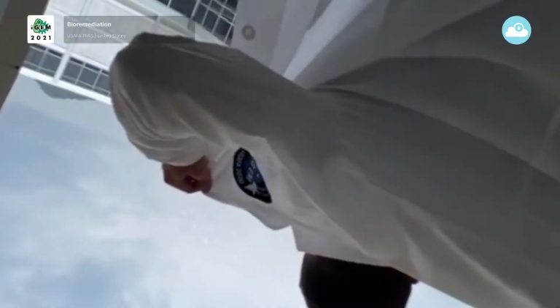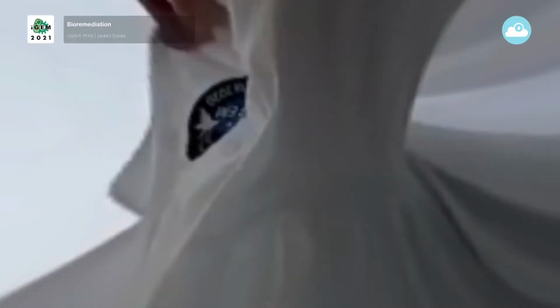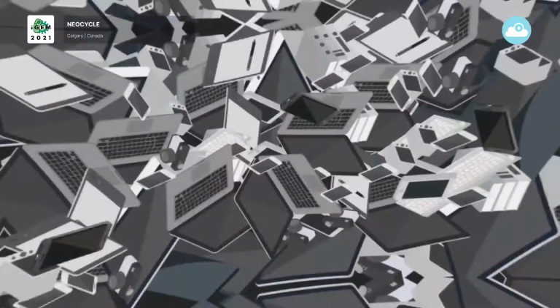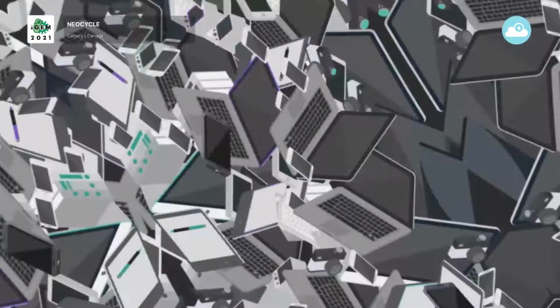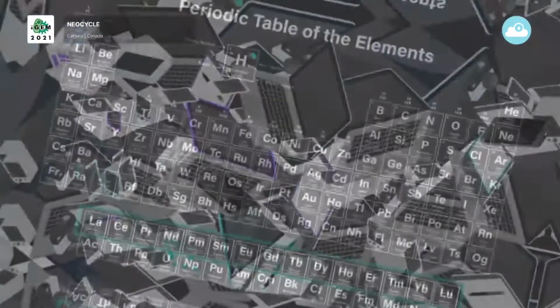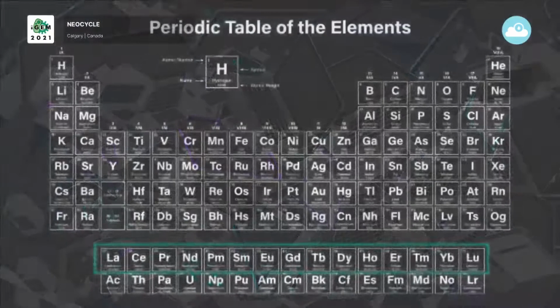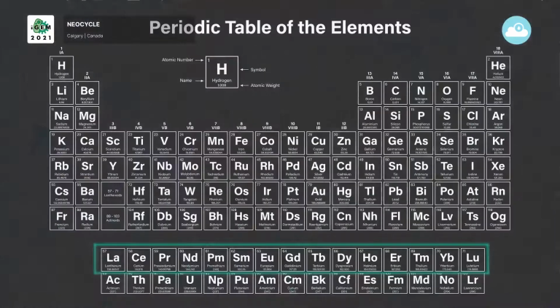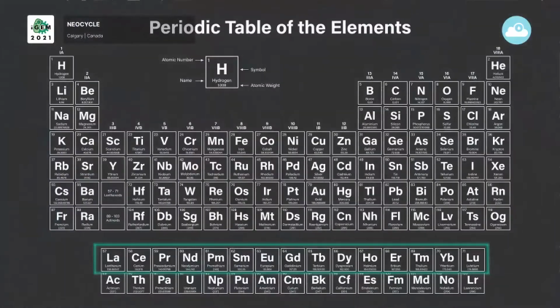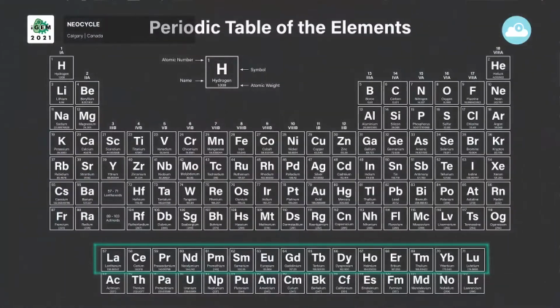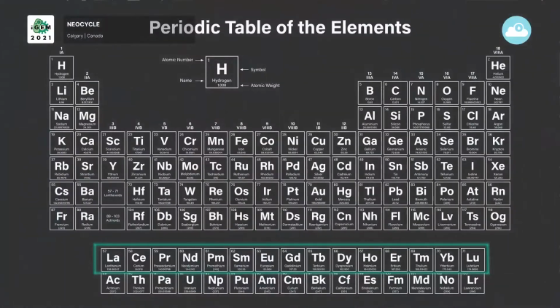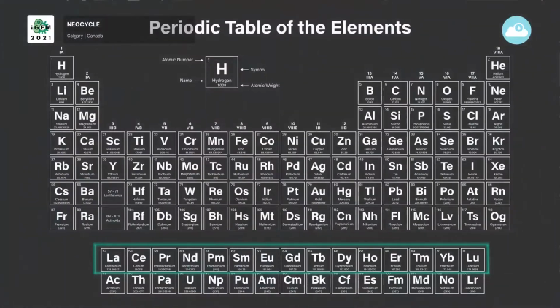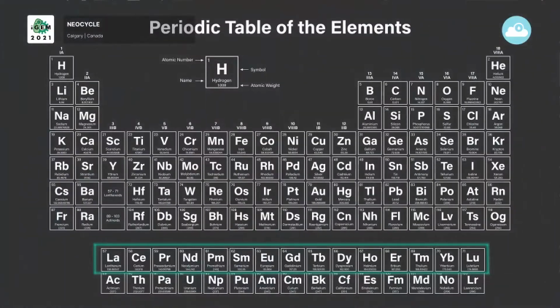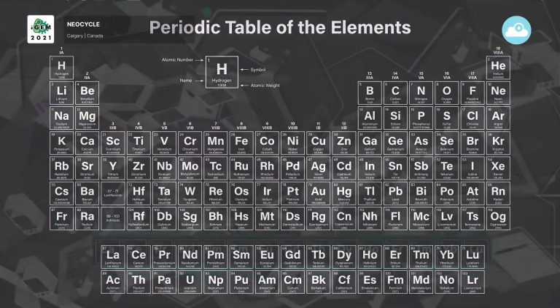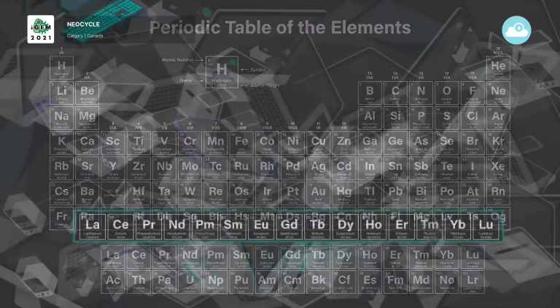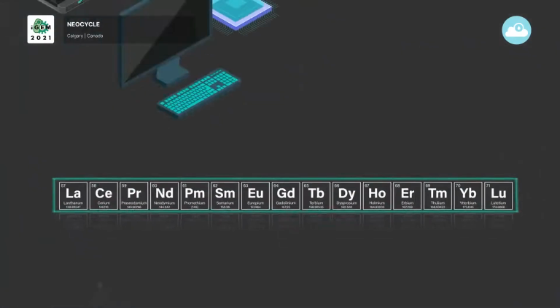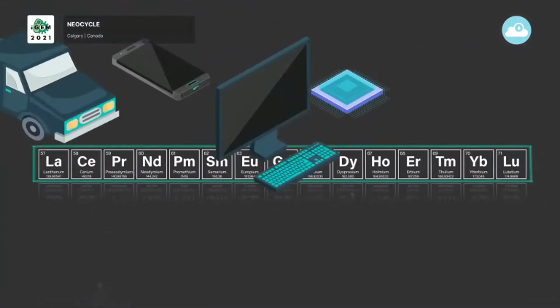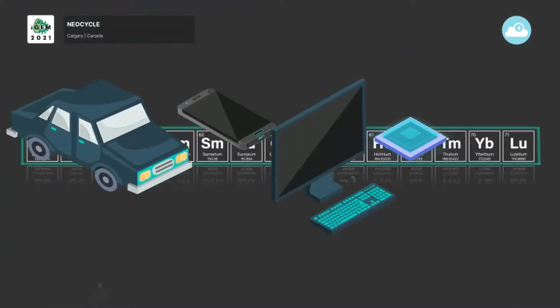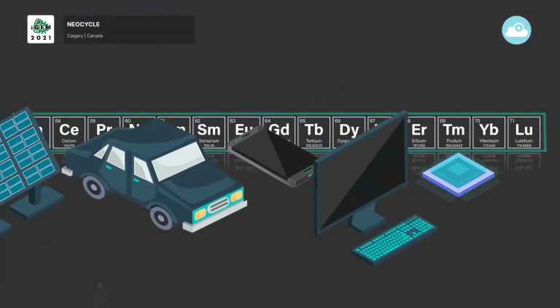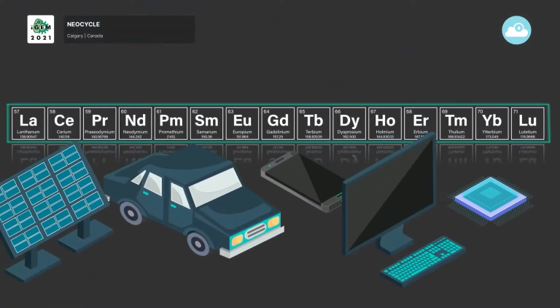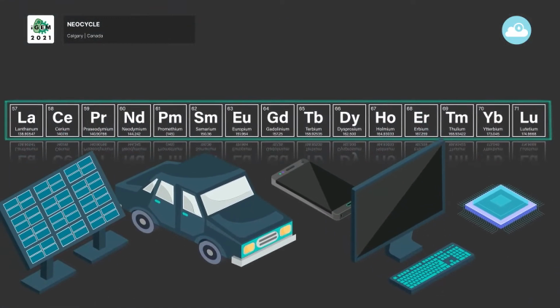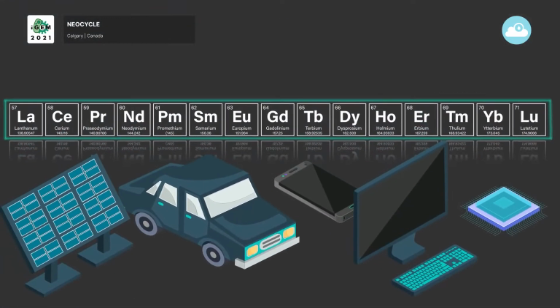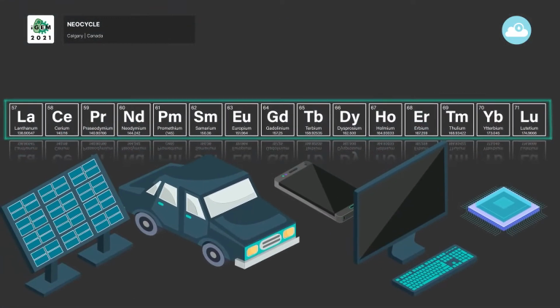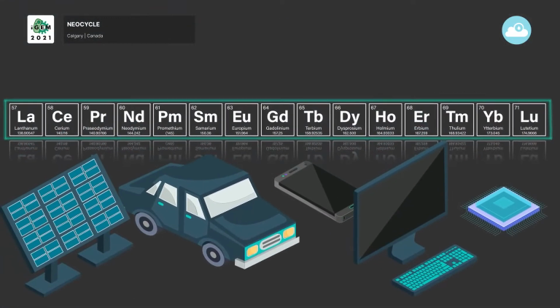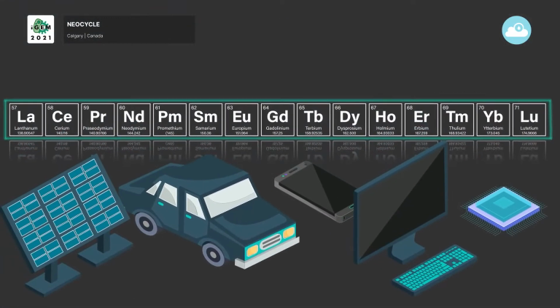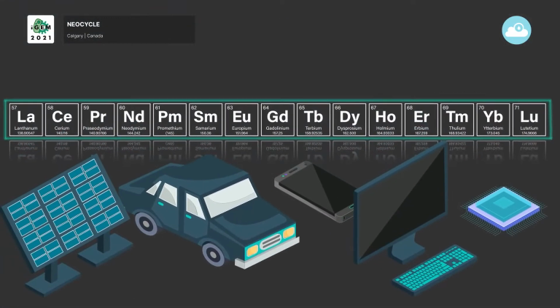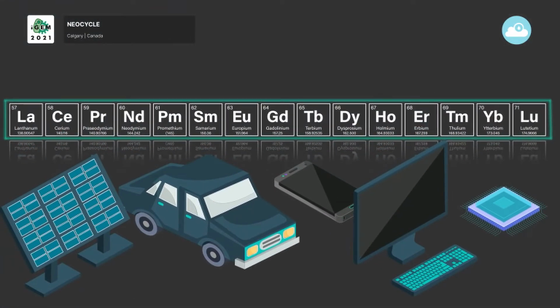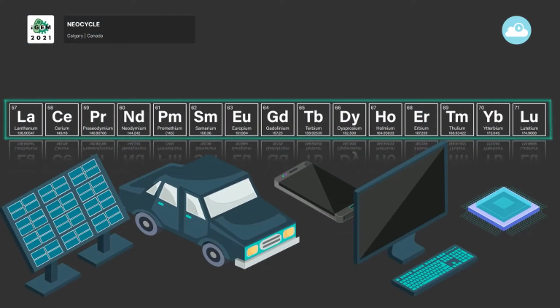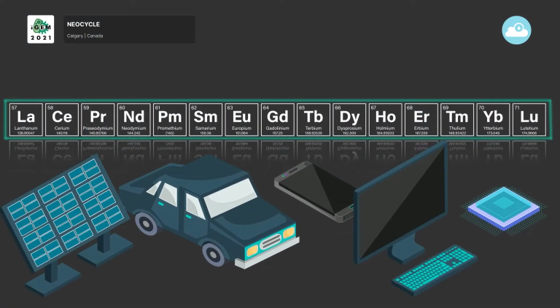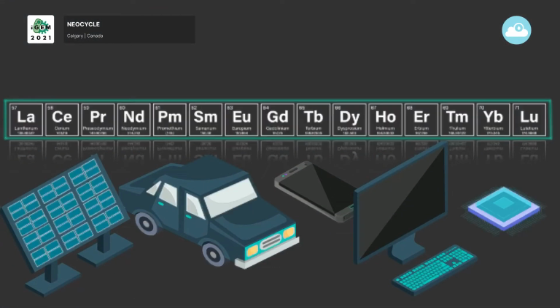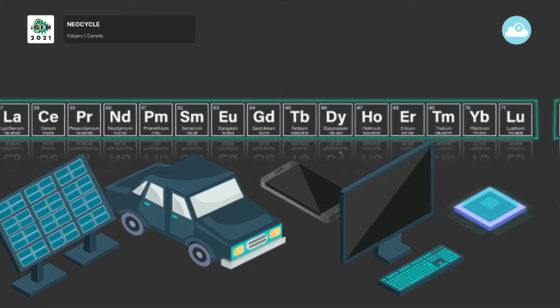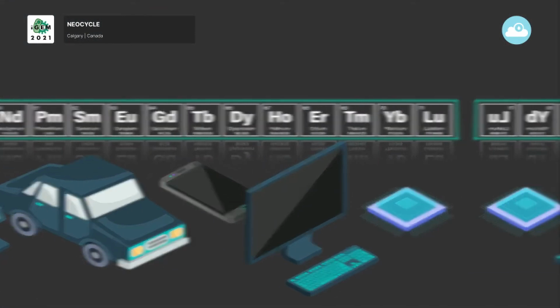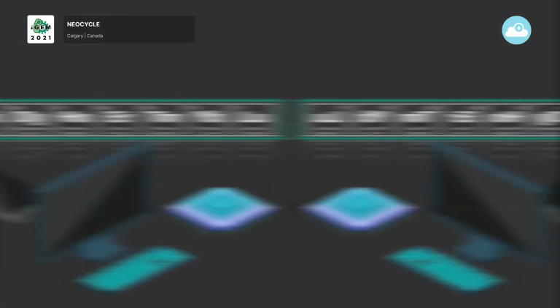Among the metals present in e-waste, Rare Earth Elements, or REEs, are some of the hardest to recover.